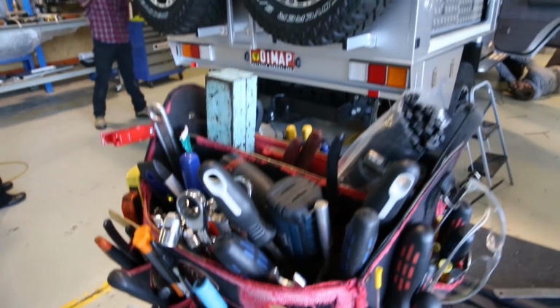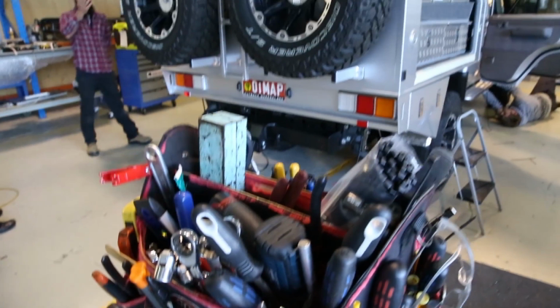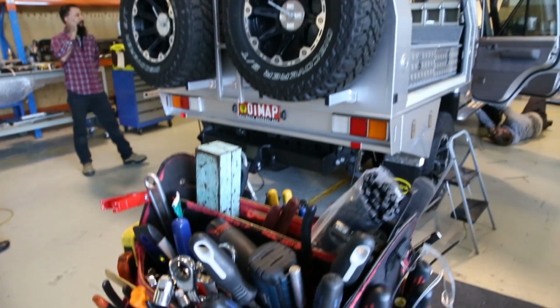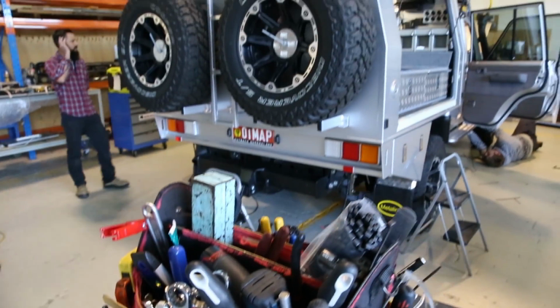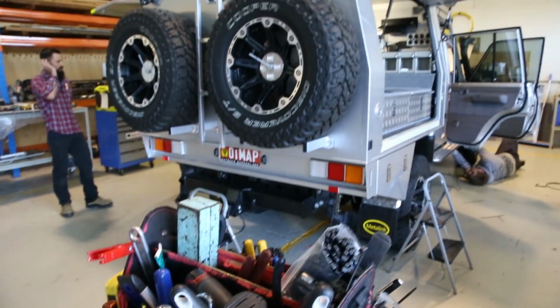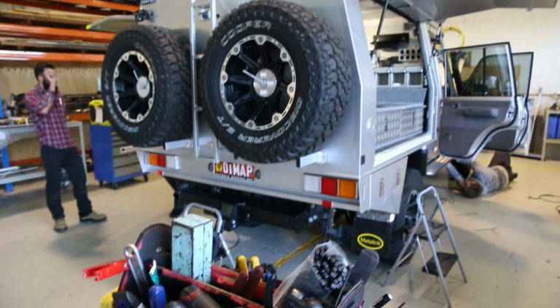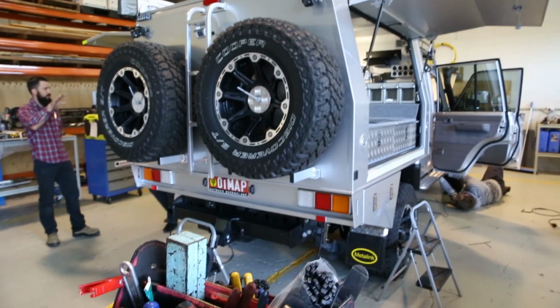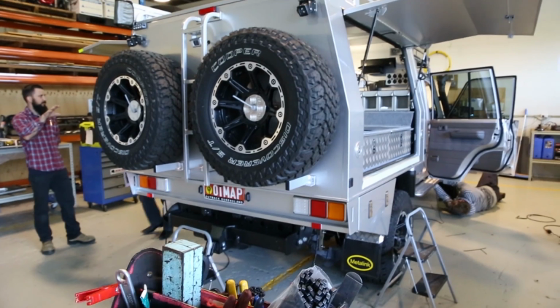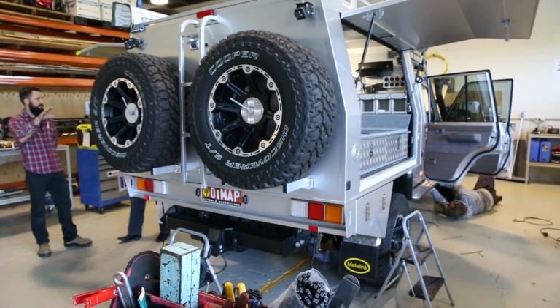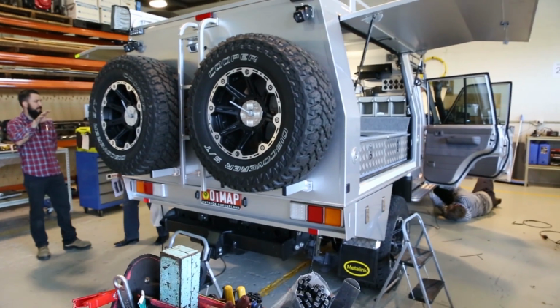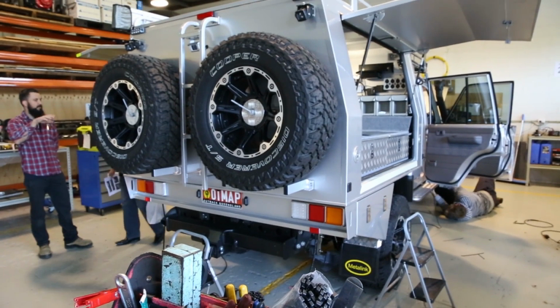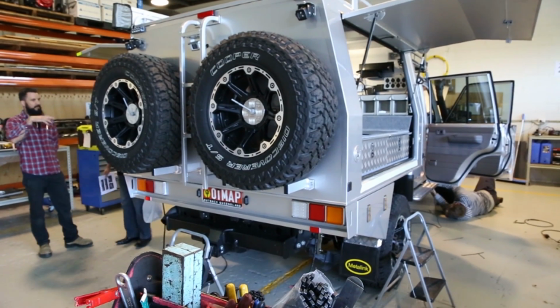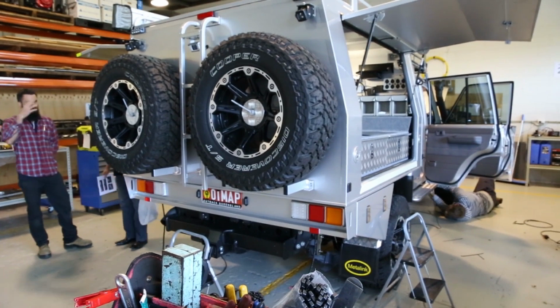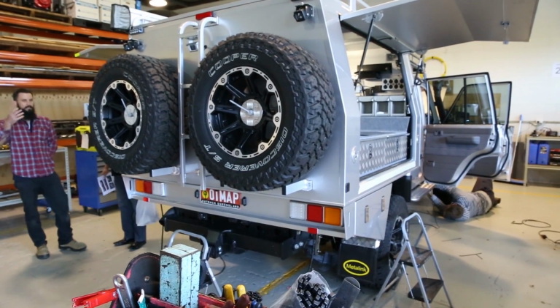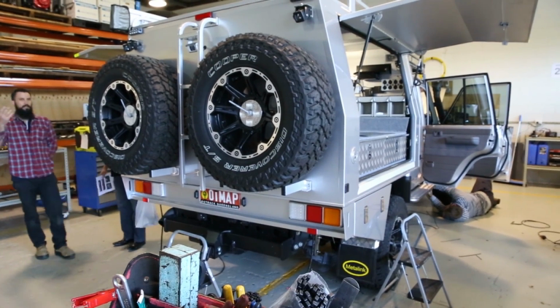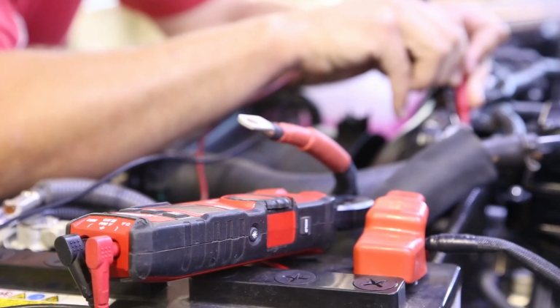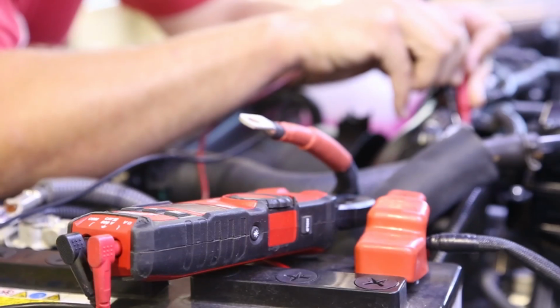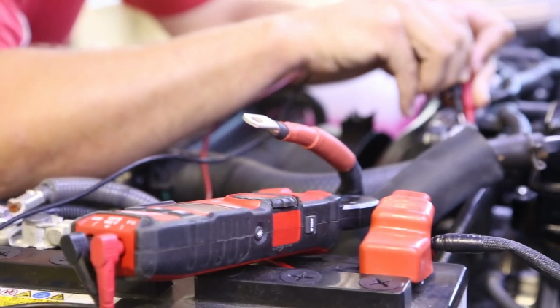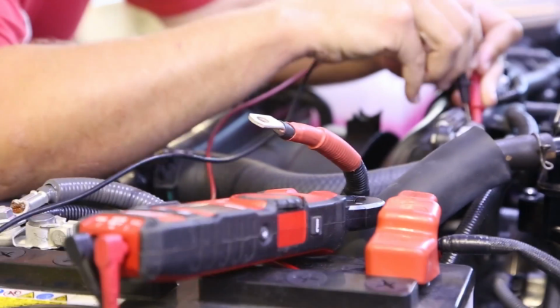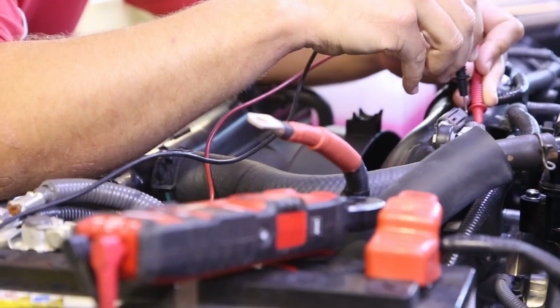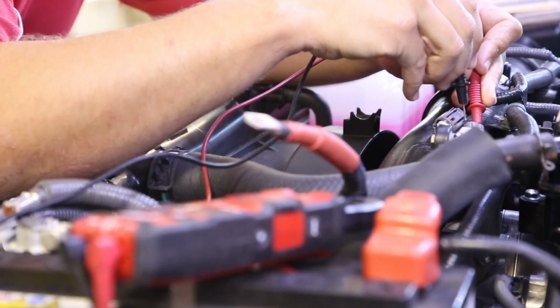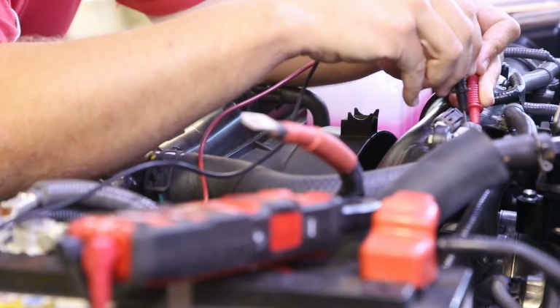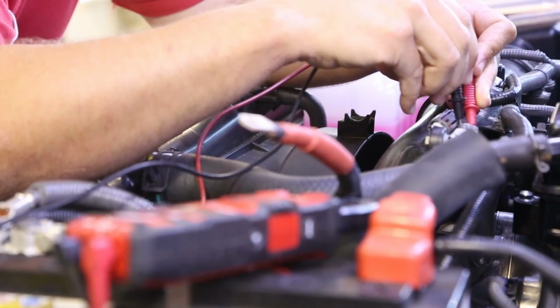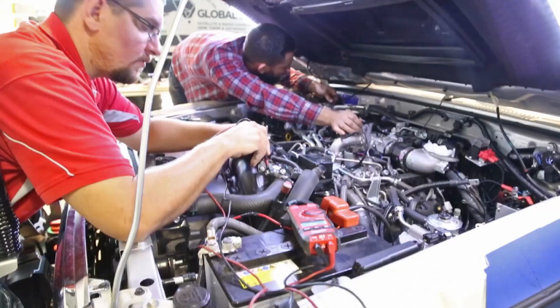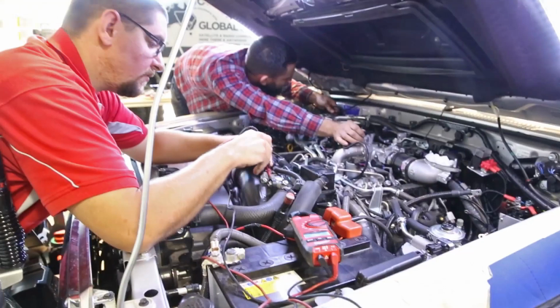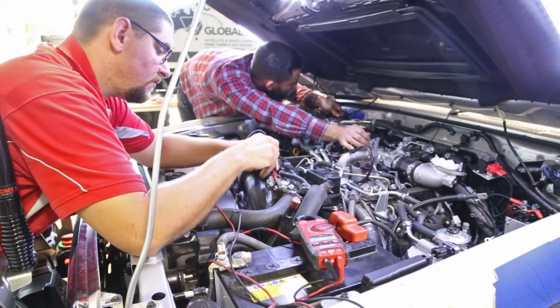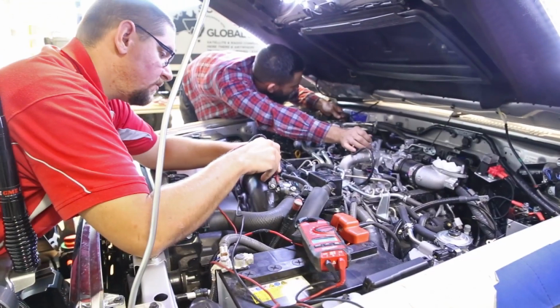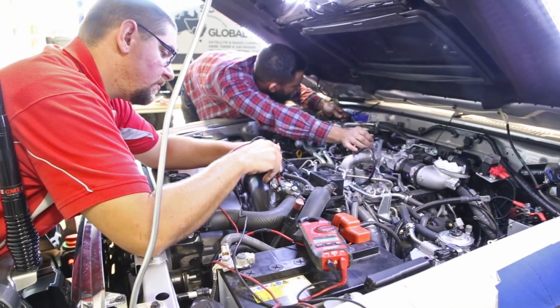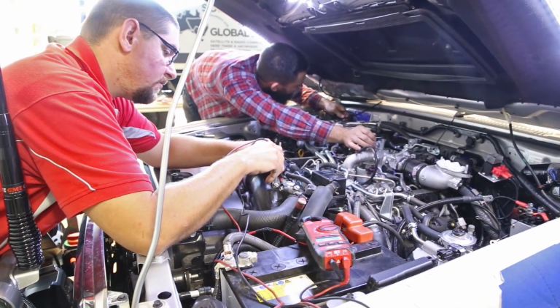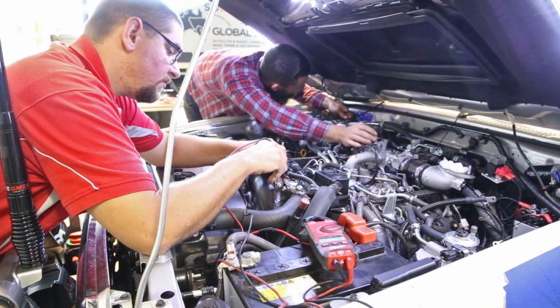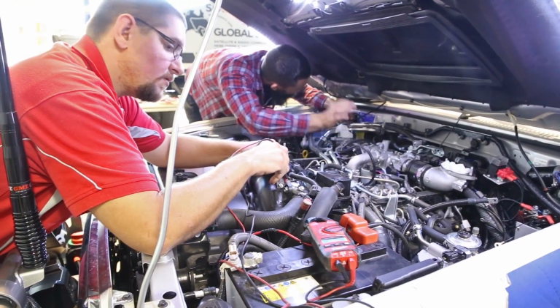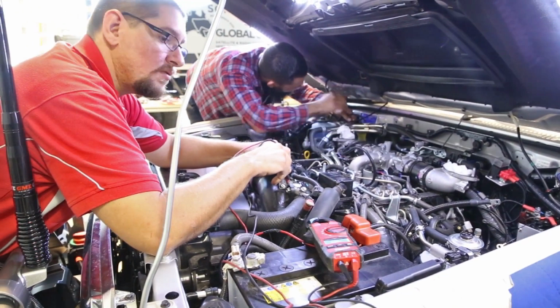Before finishing off the system and testing it out, we met up with Stuart to go through the back end of the system.